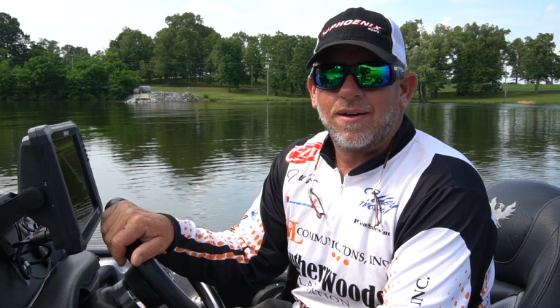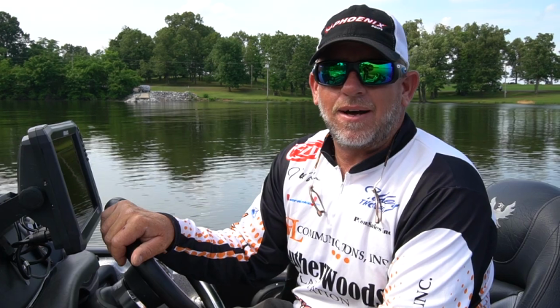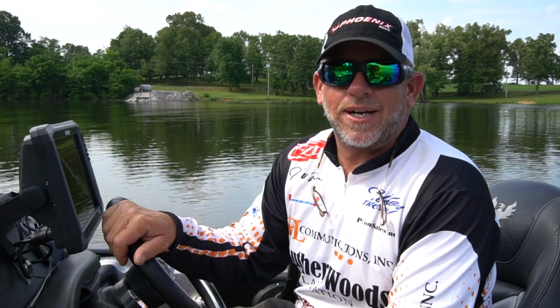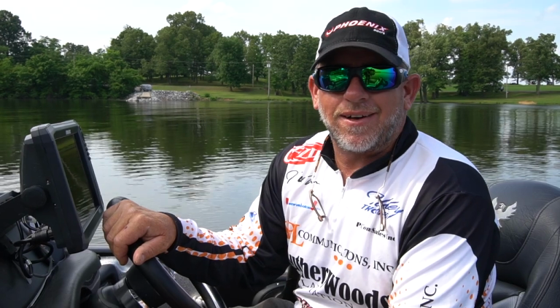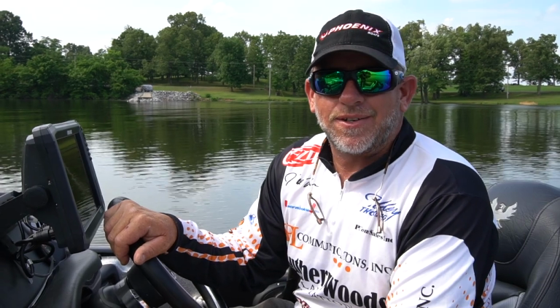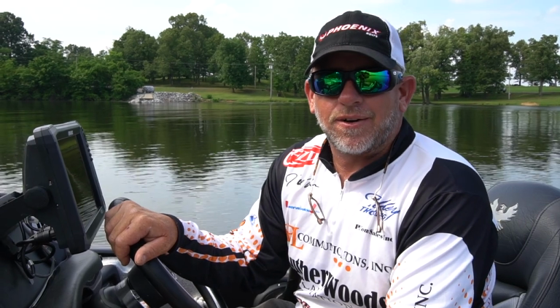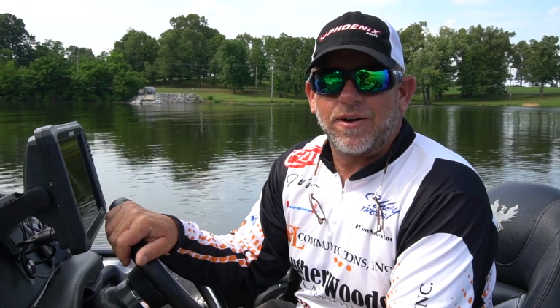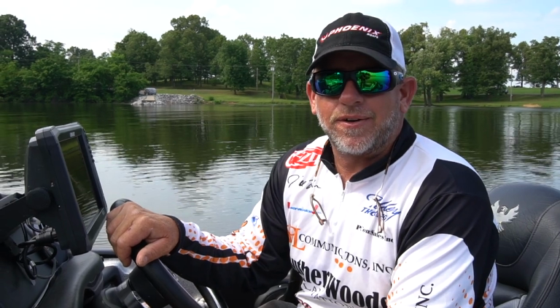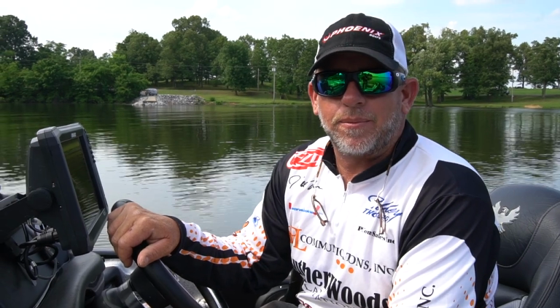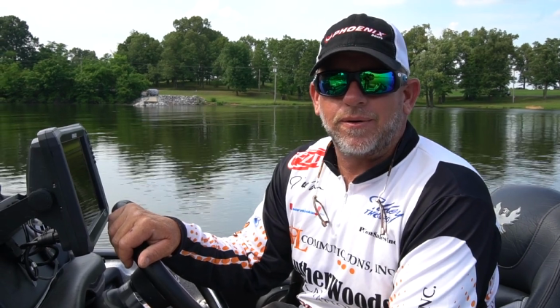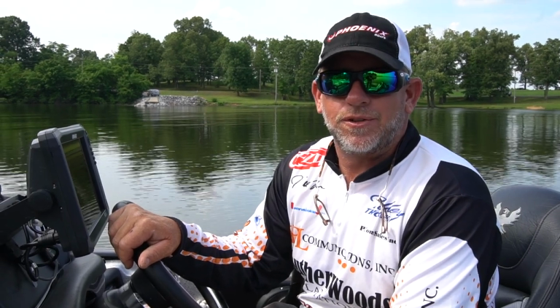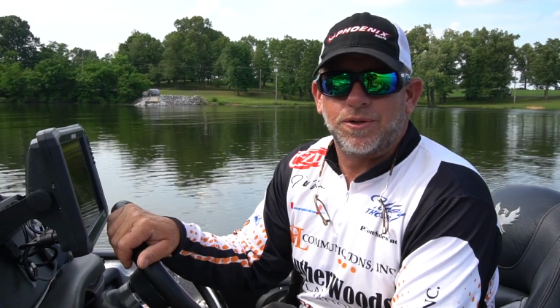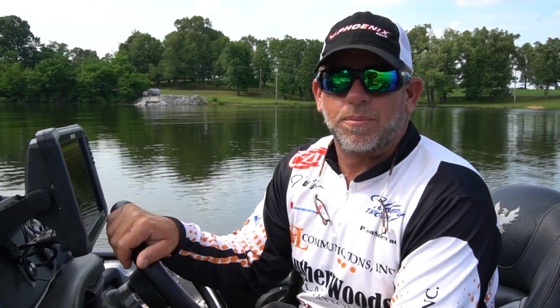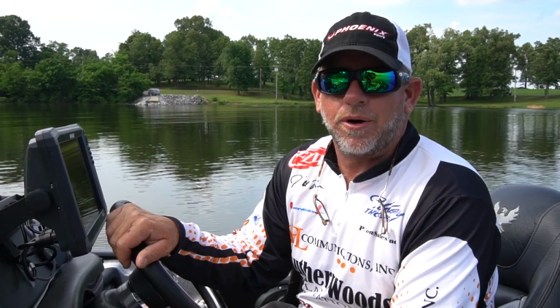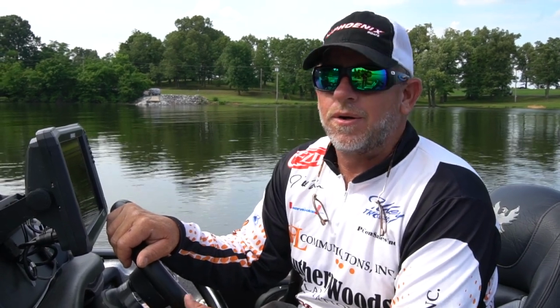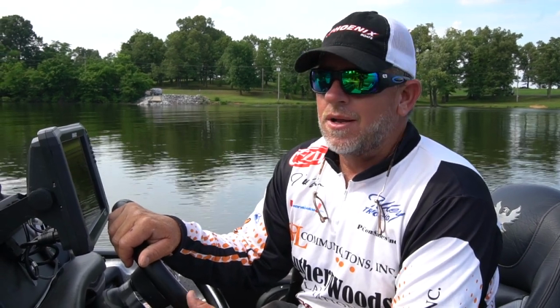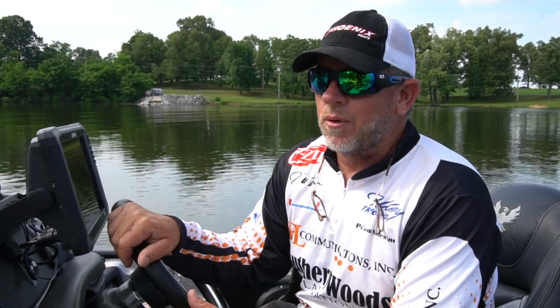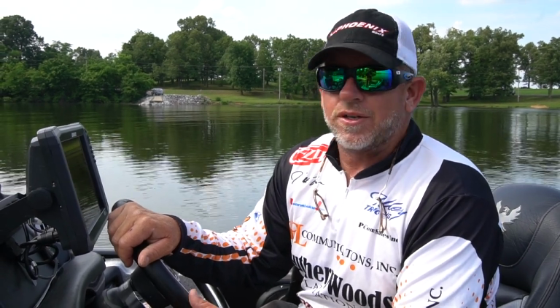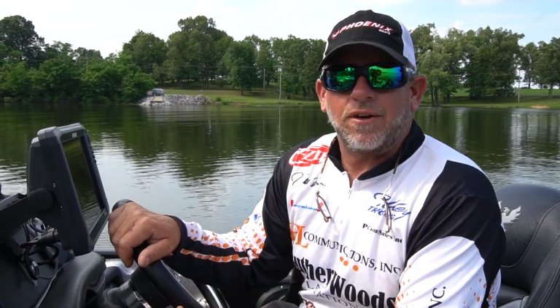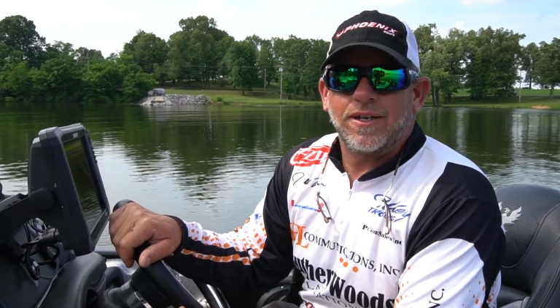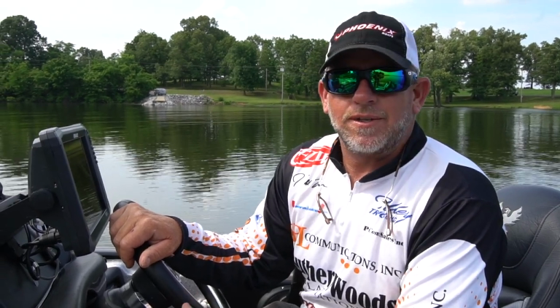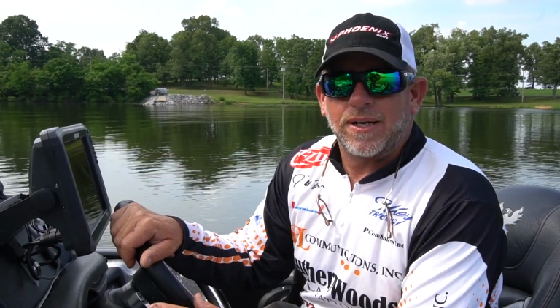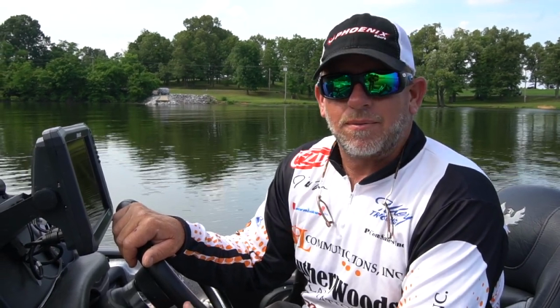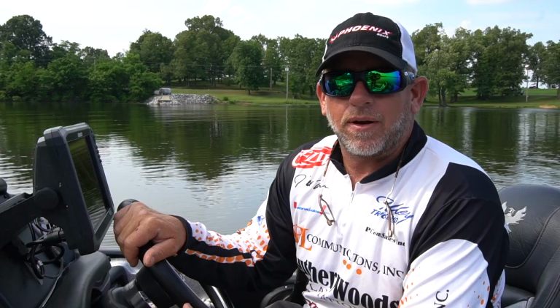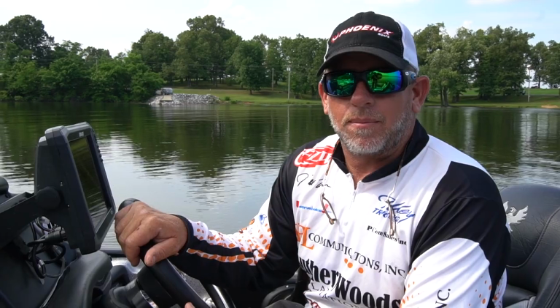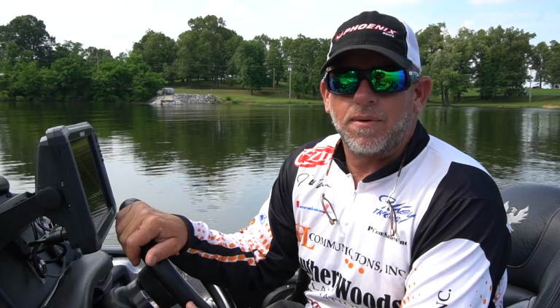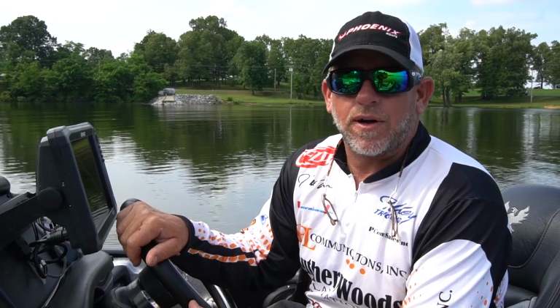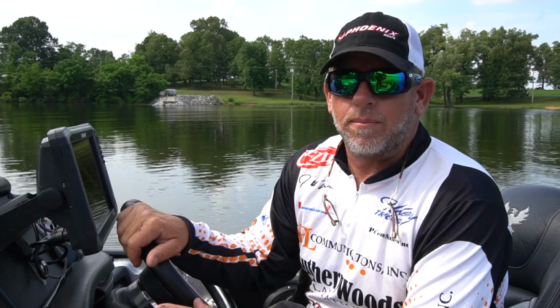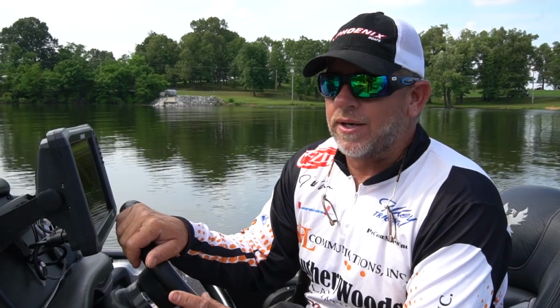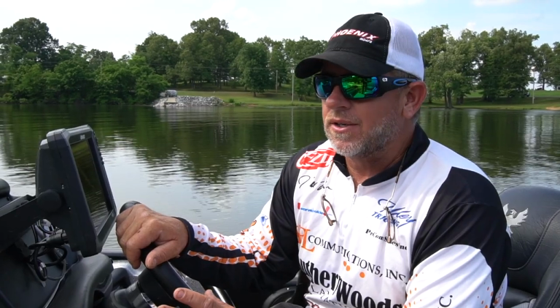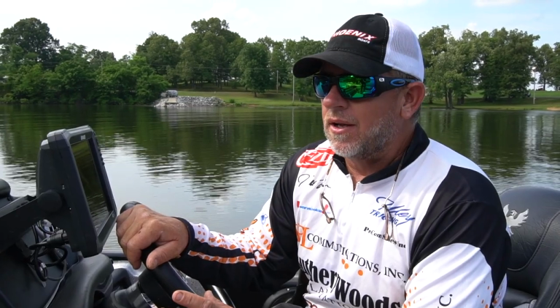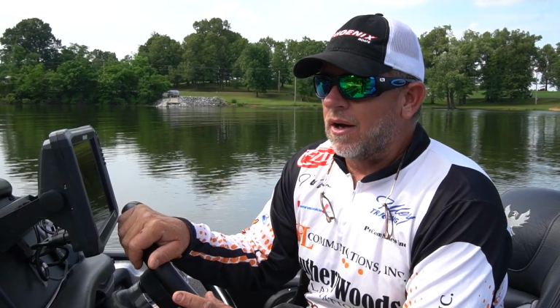Hi, I'm J. Todd Tucker, FLW Tour Pro. We're going to talk to you today about a couple of my favorite baits.